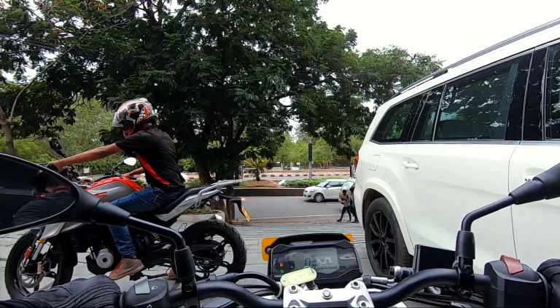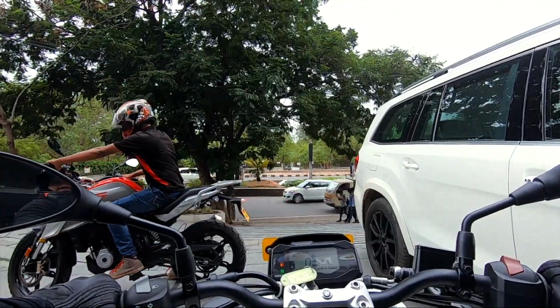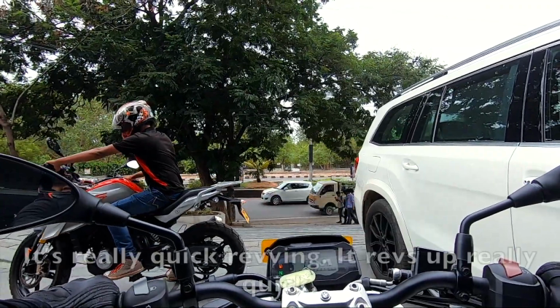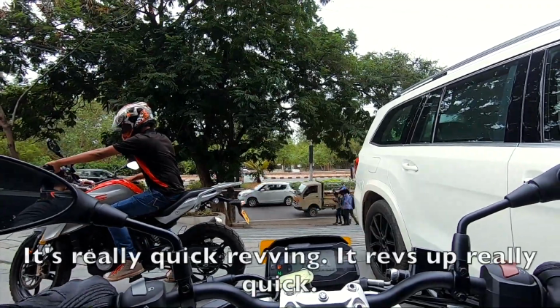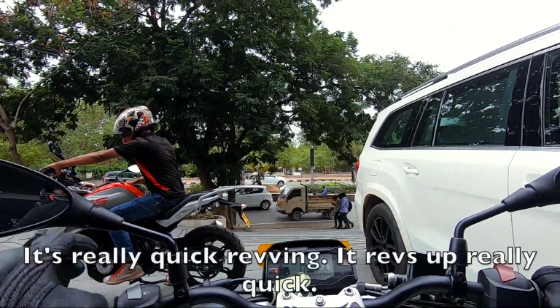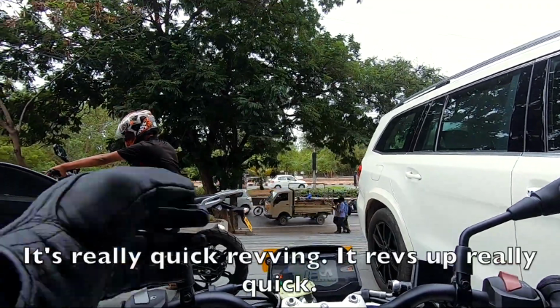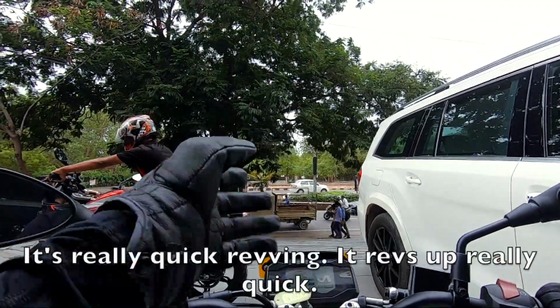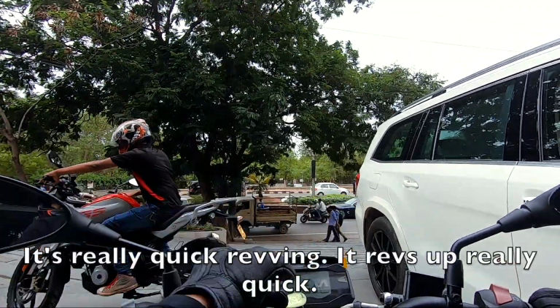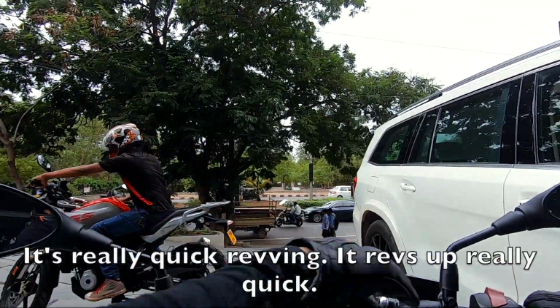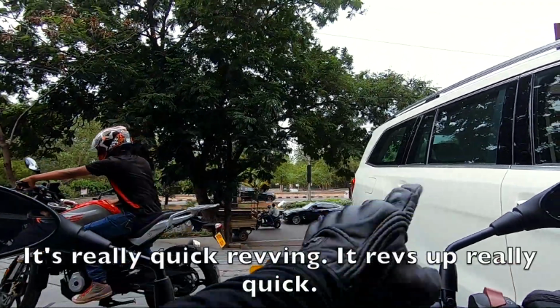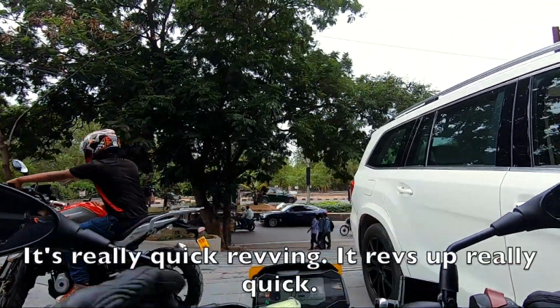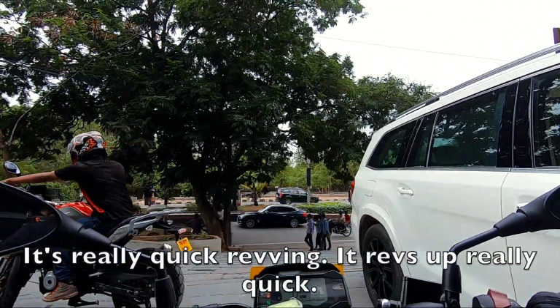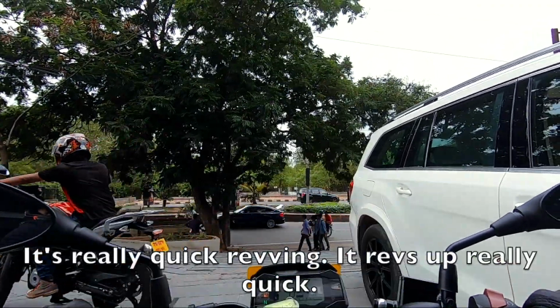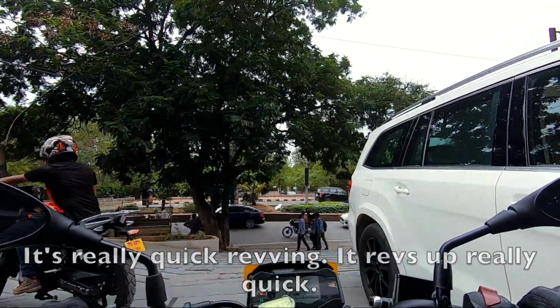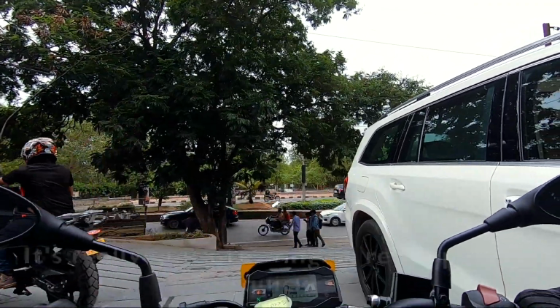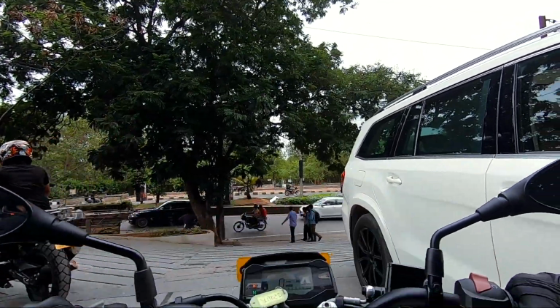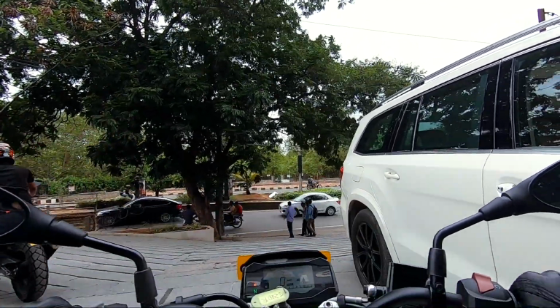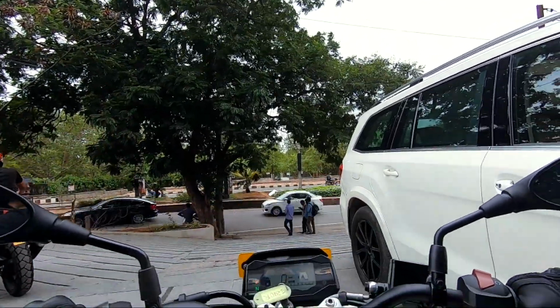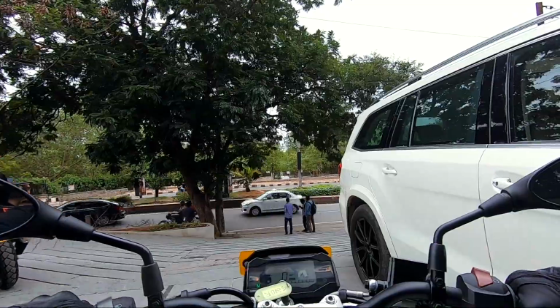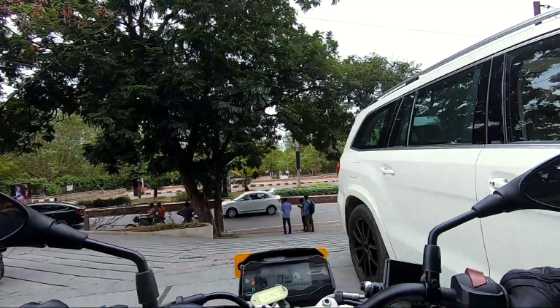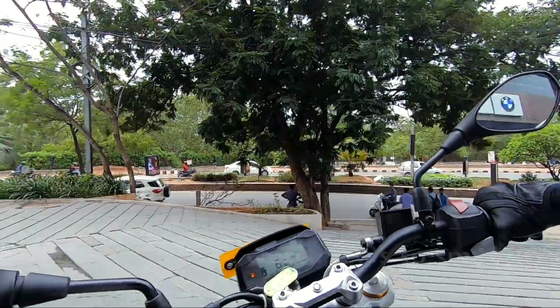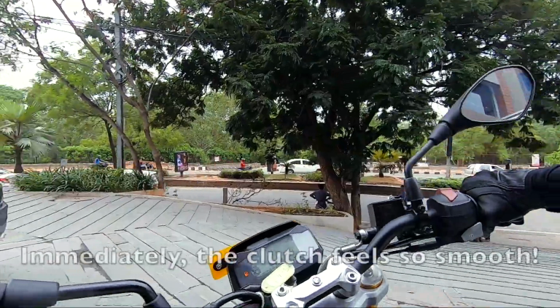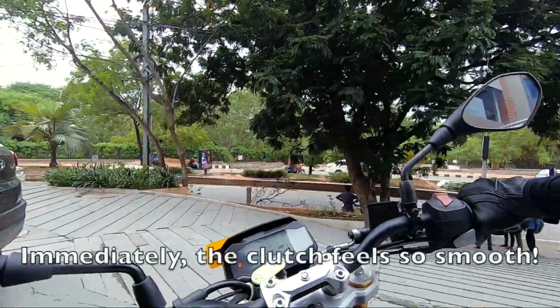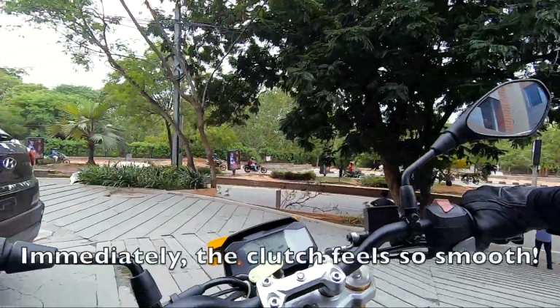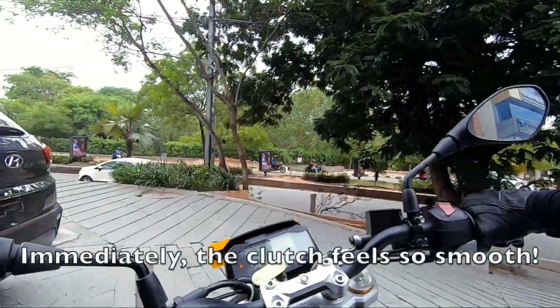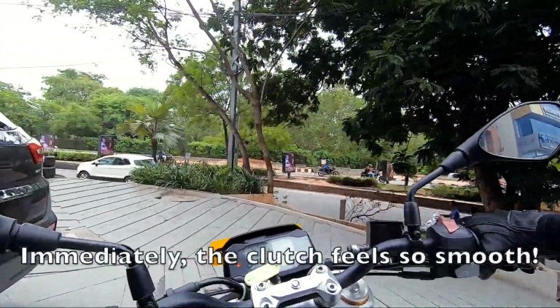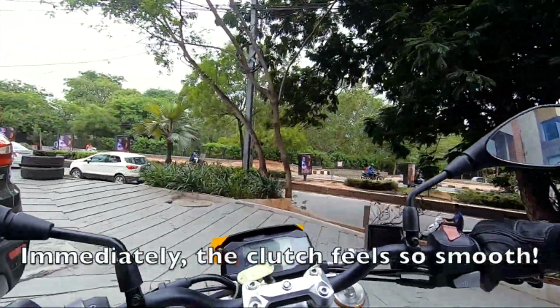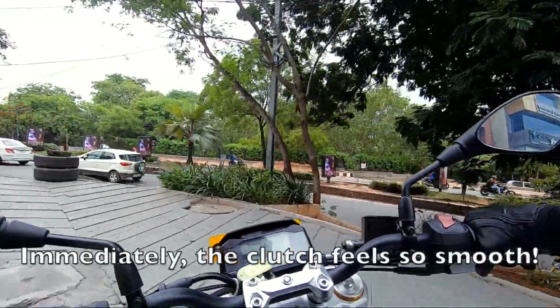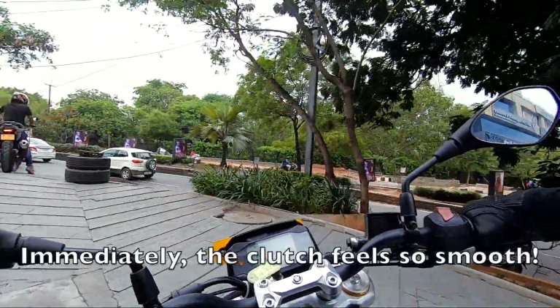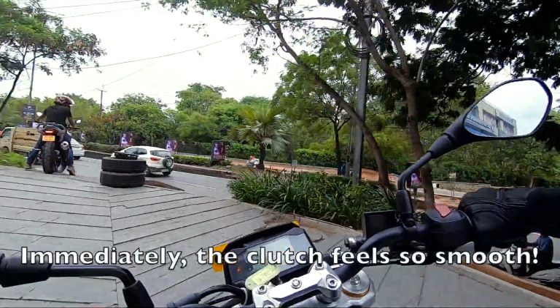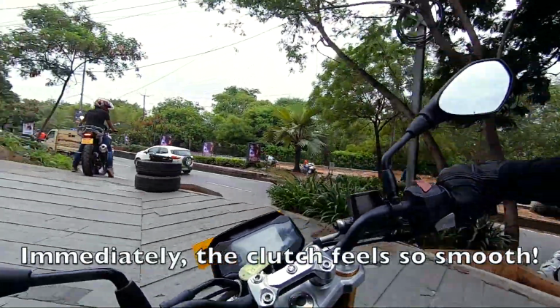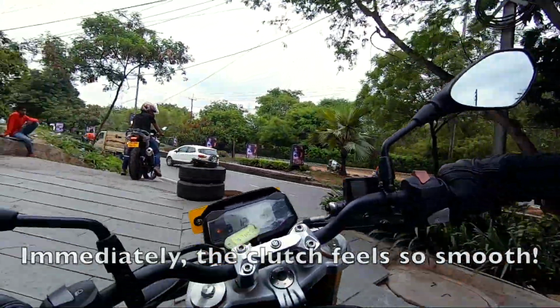It's really quick revving — it revs up really quick. Immediately the clutch feels so smooth.